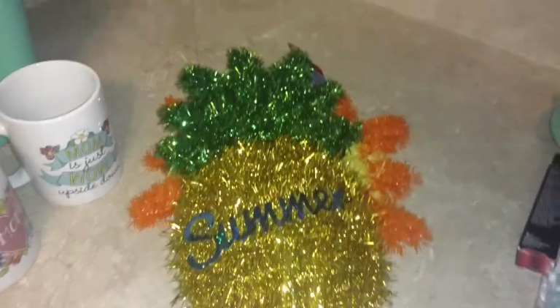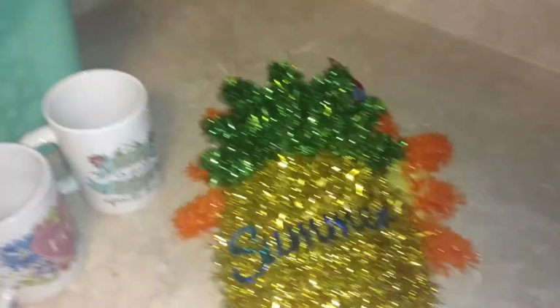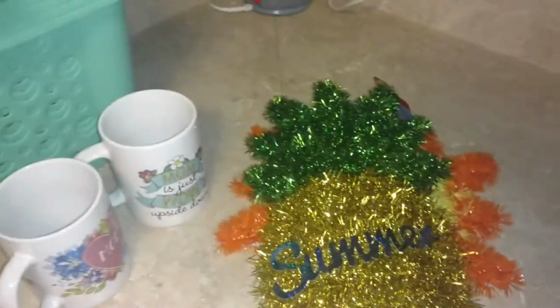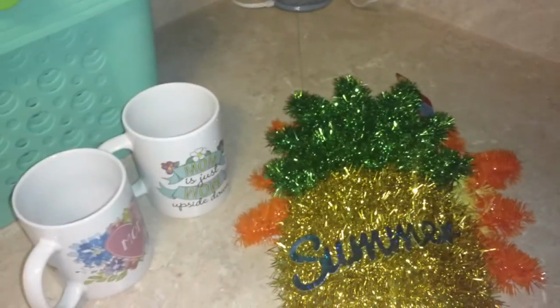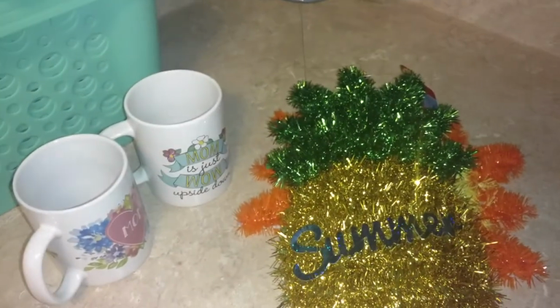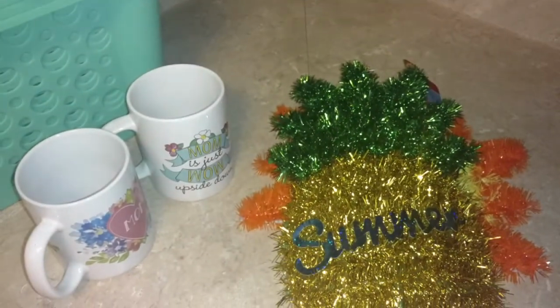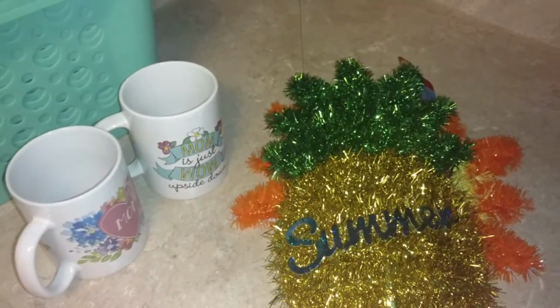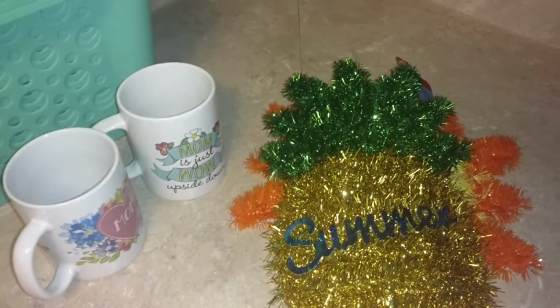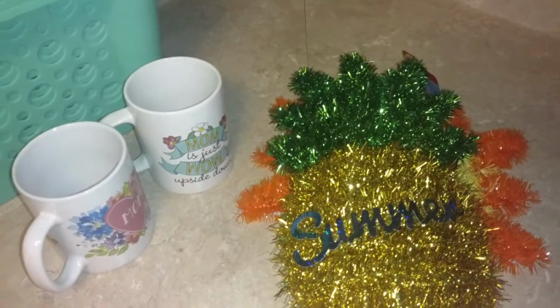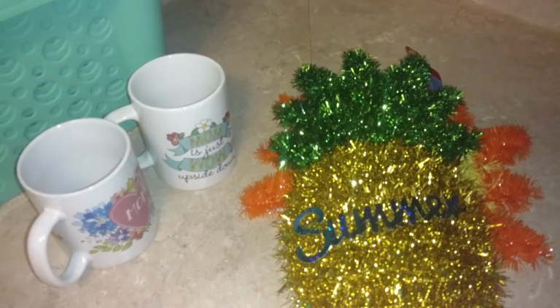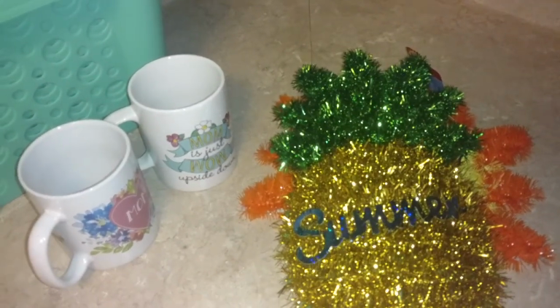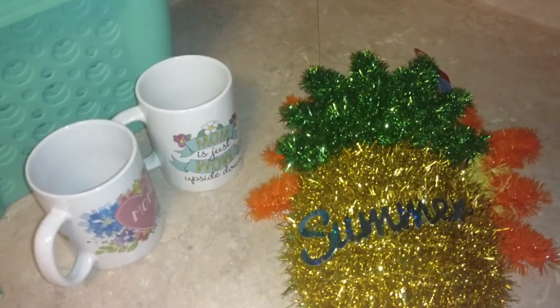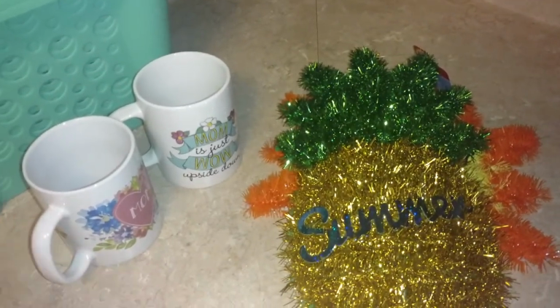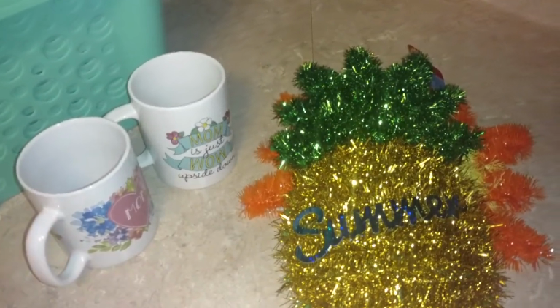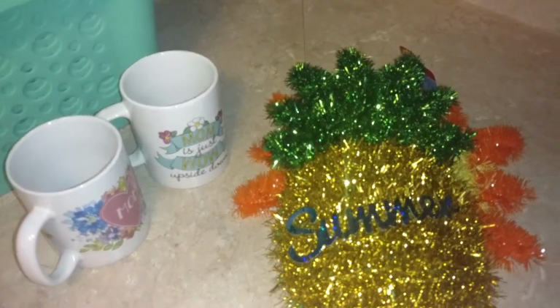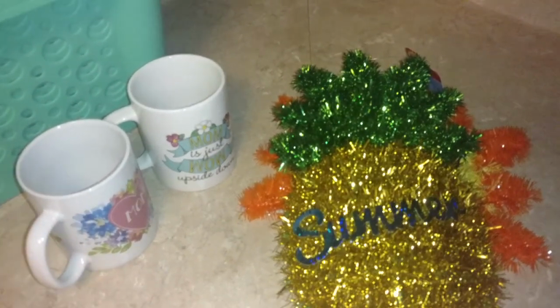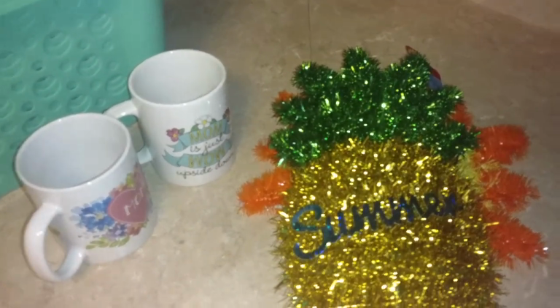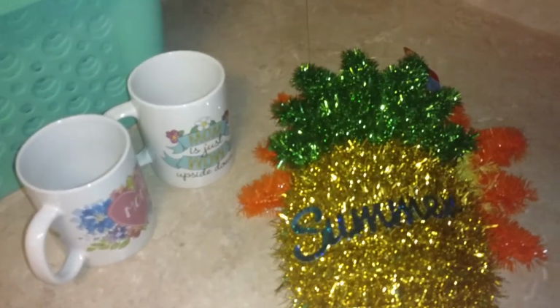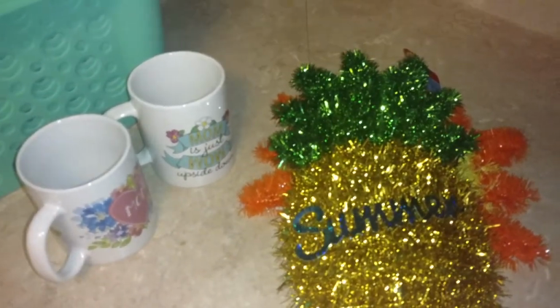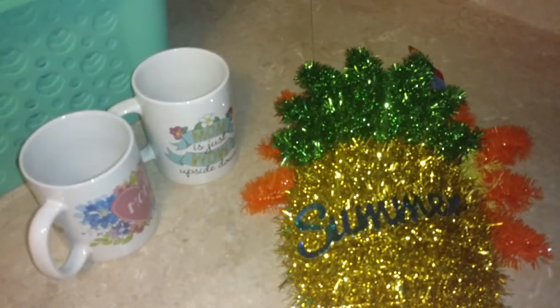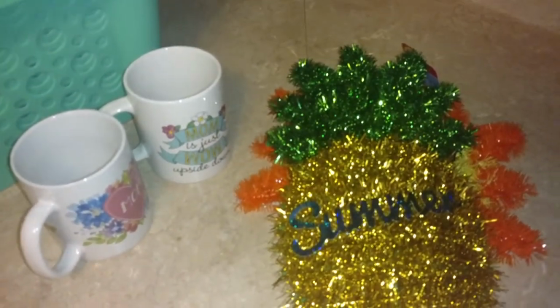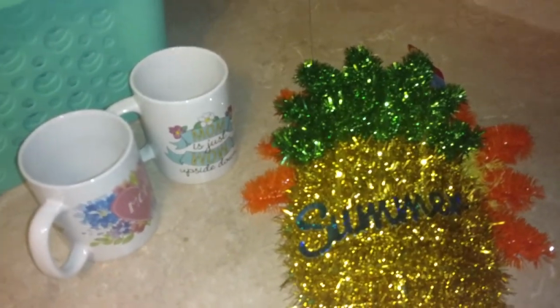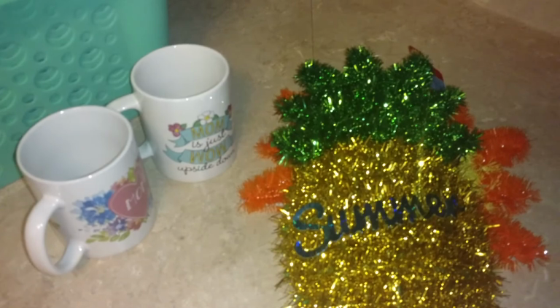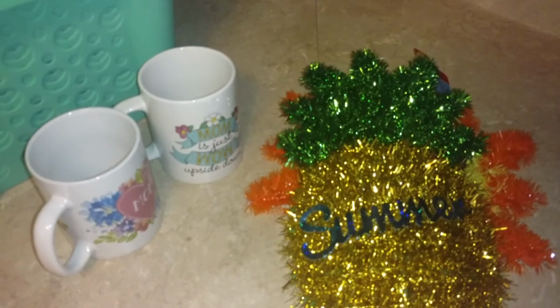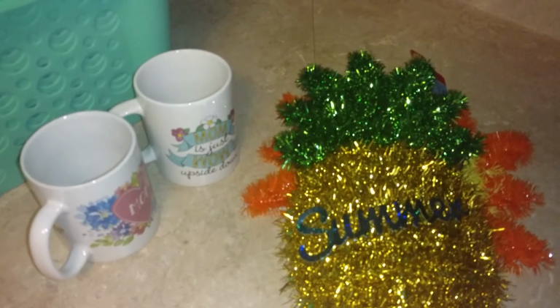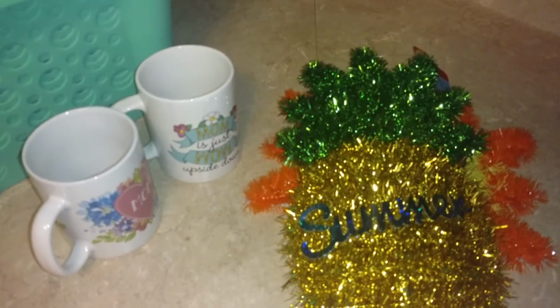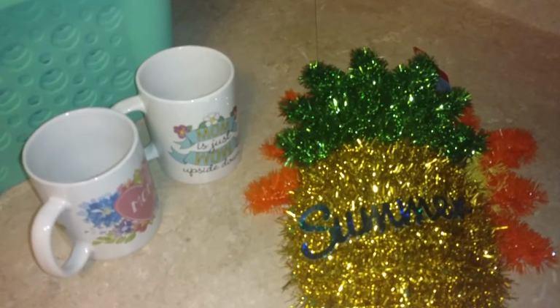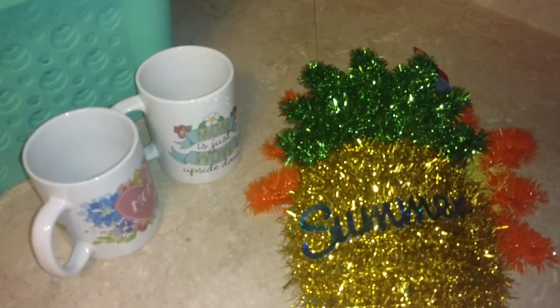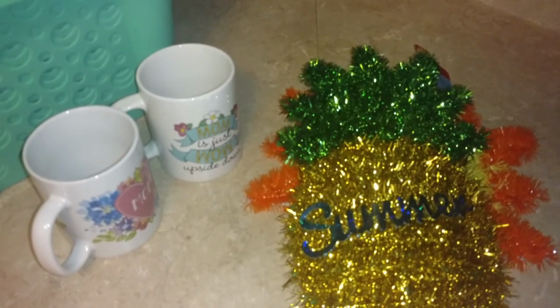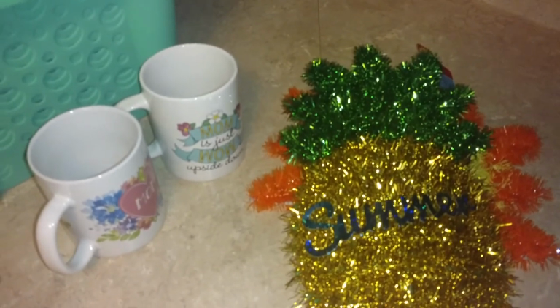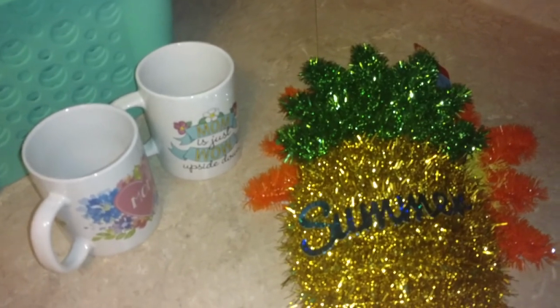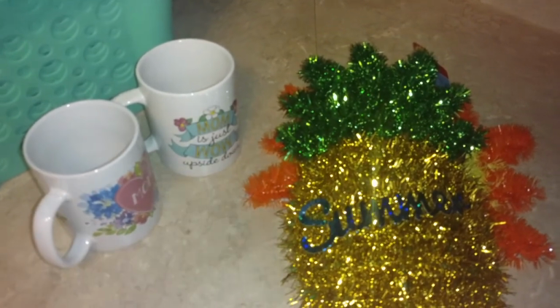That is it. Thanks so much for watching, and I will have one more Dollar Tree haul for you soon. Bye!